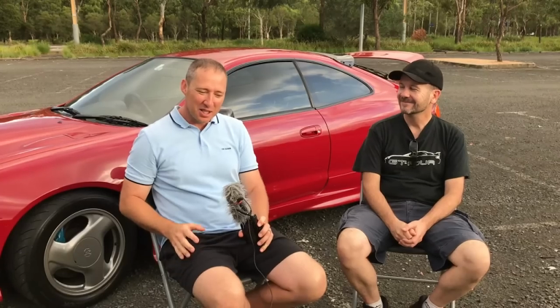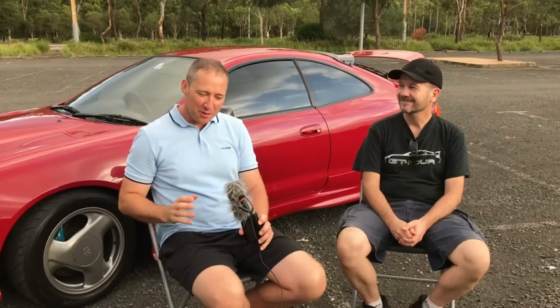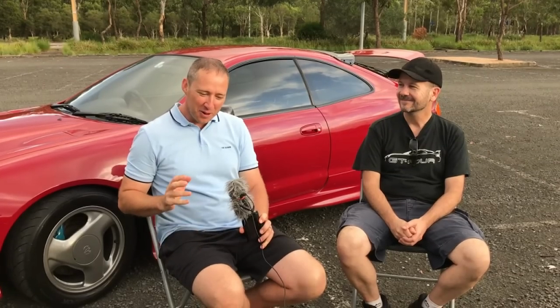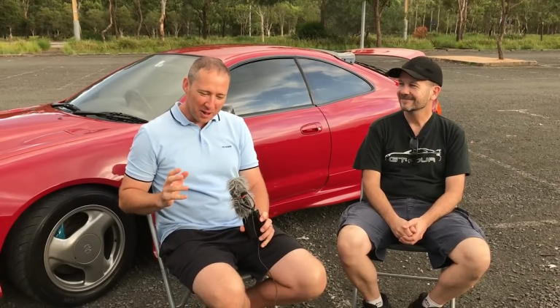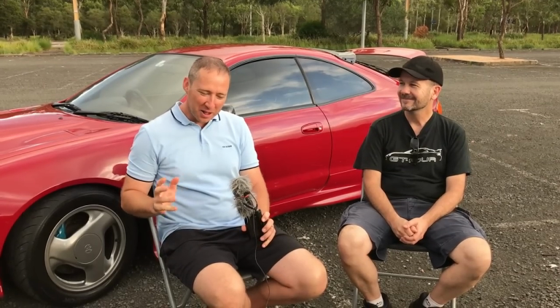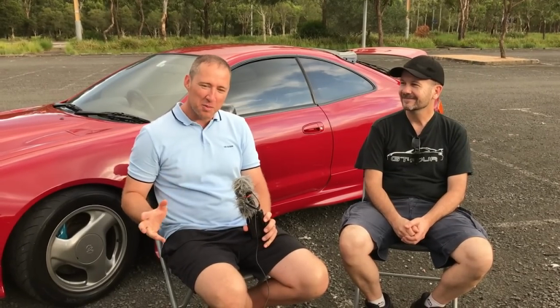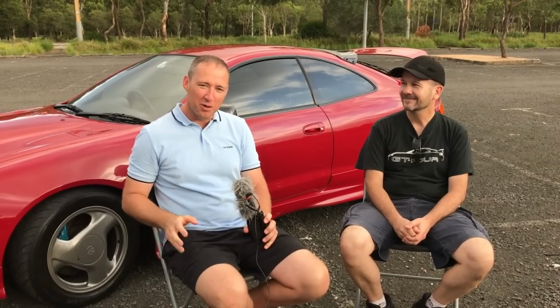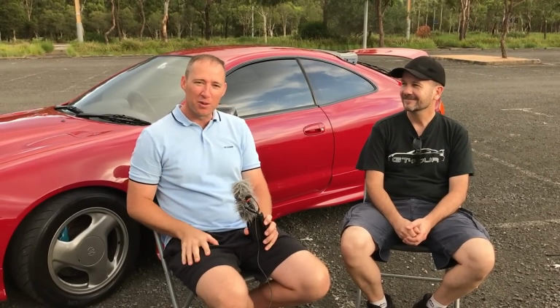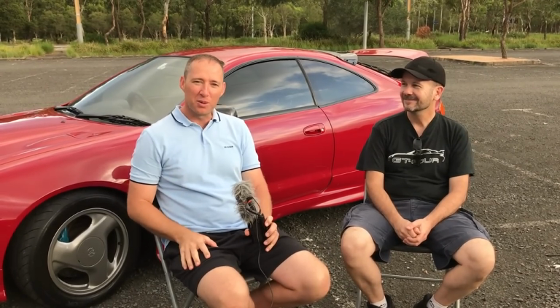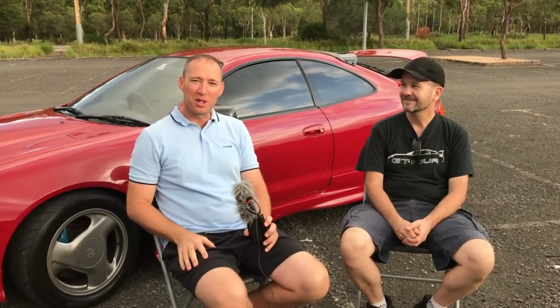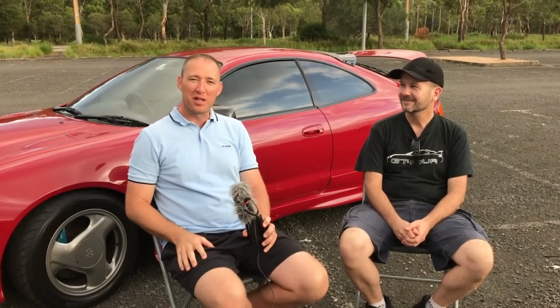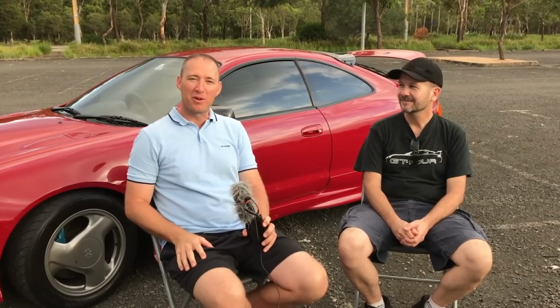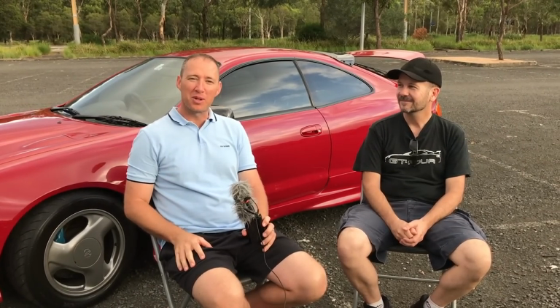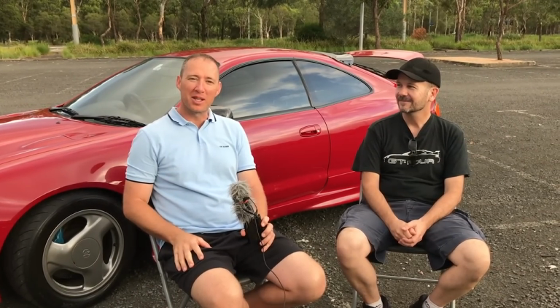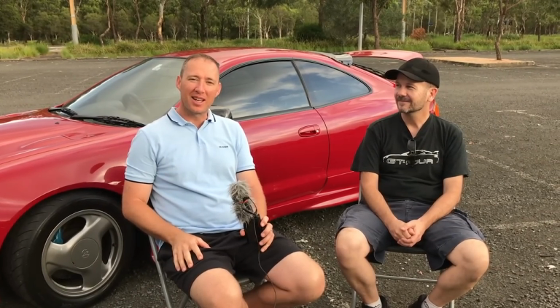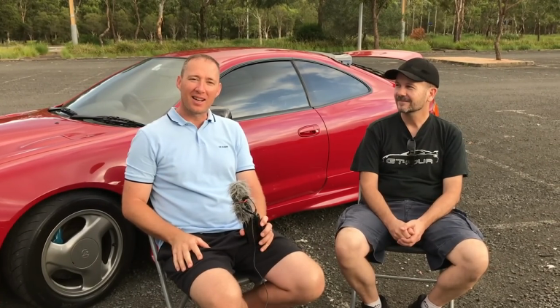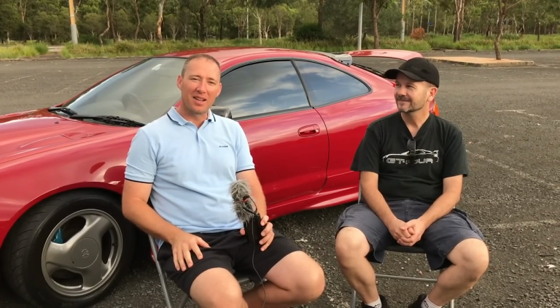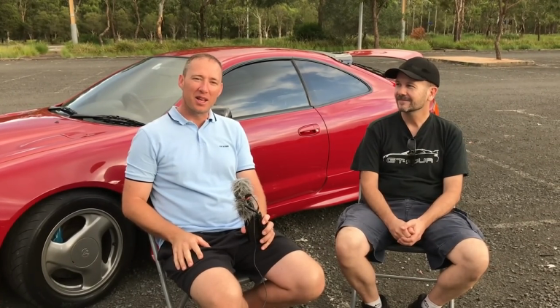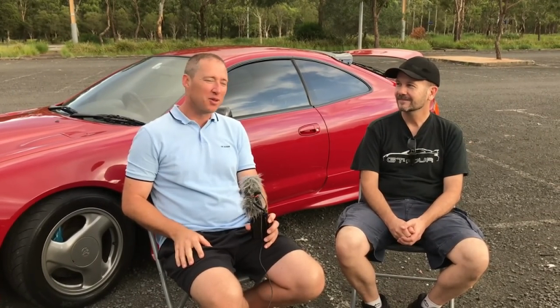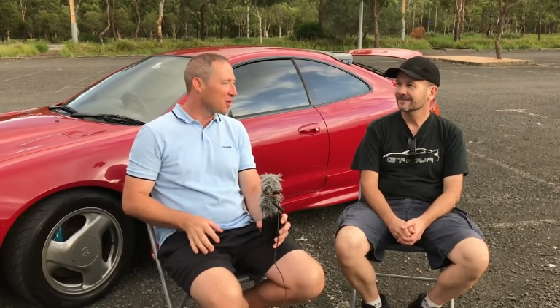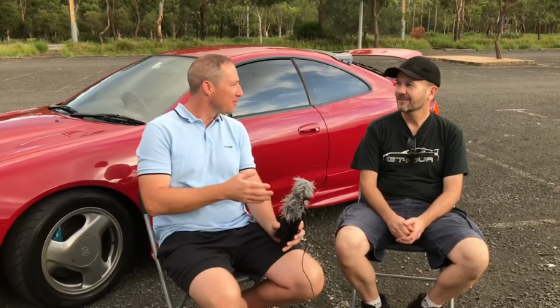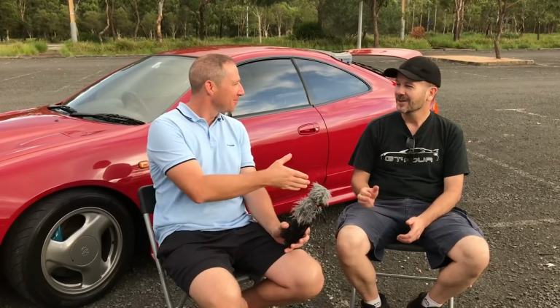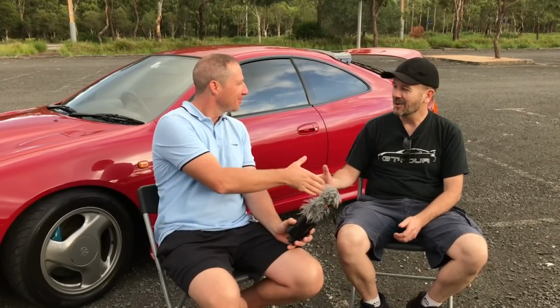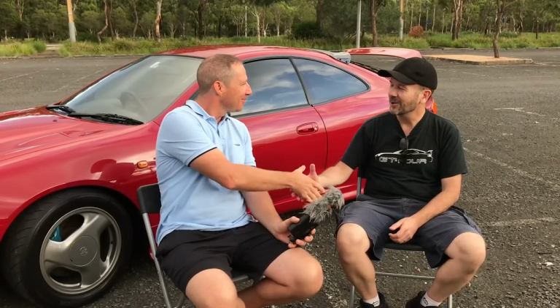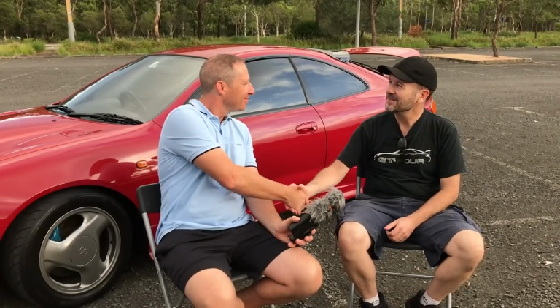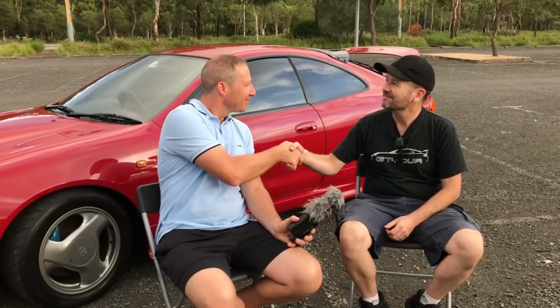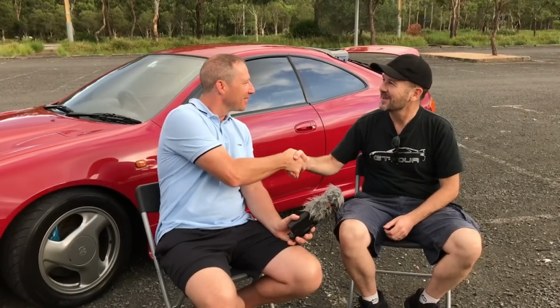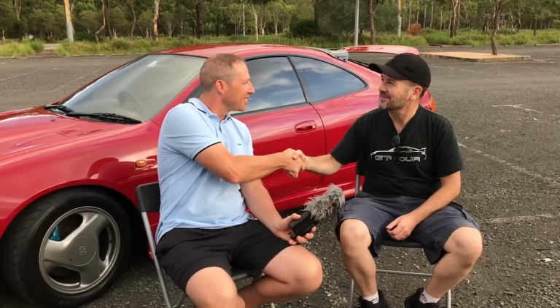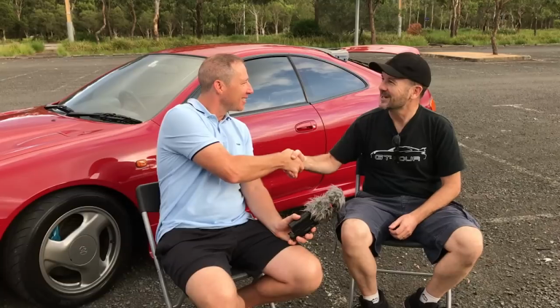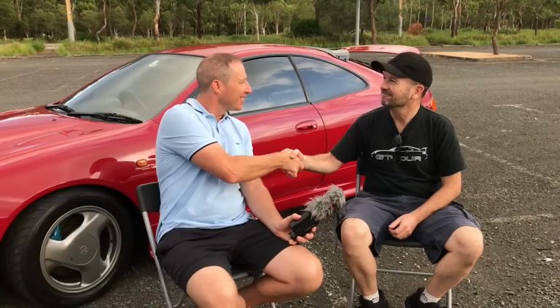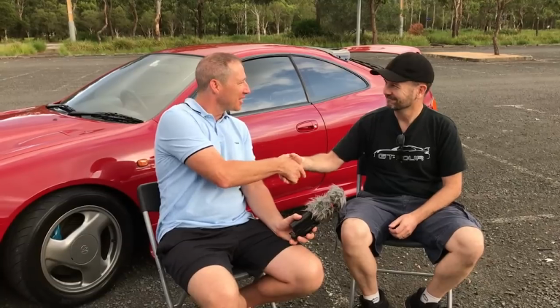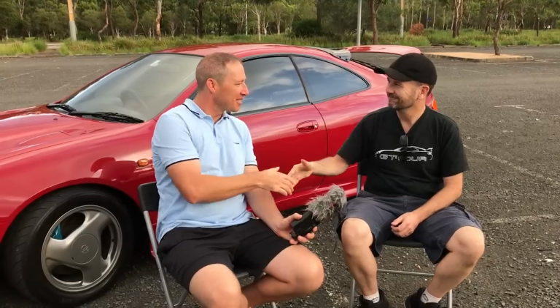That's it for Glenn's beautiful GT4 Celica. Glenn, thanks for your time. No worries, thanks mate.